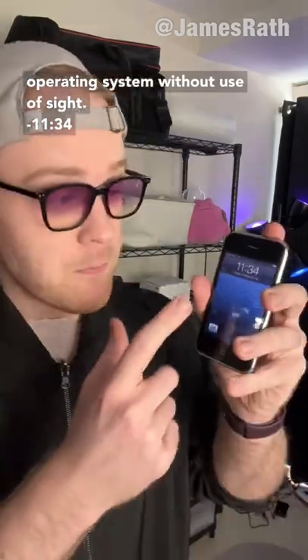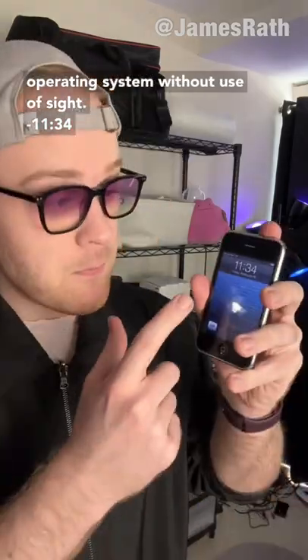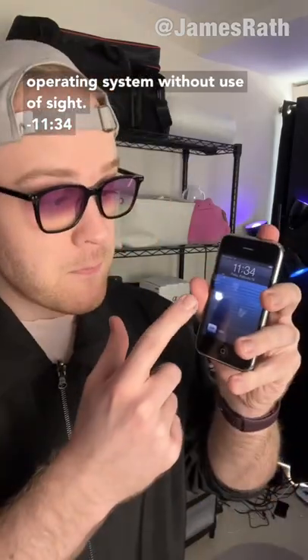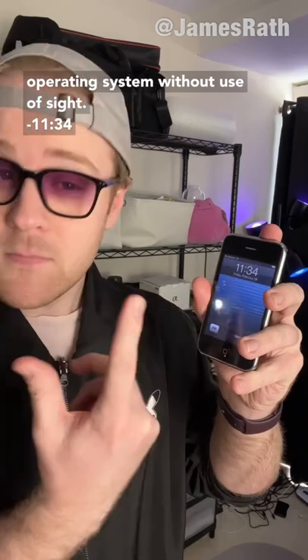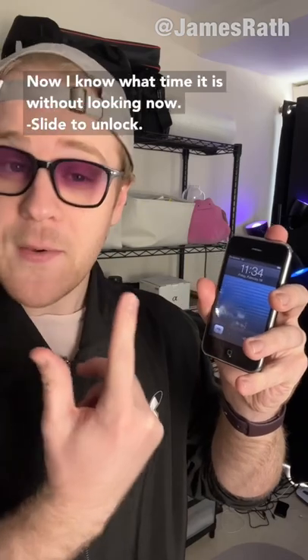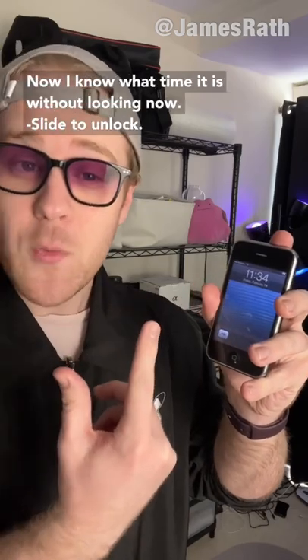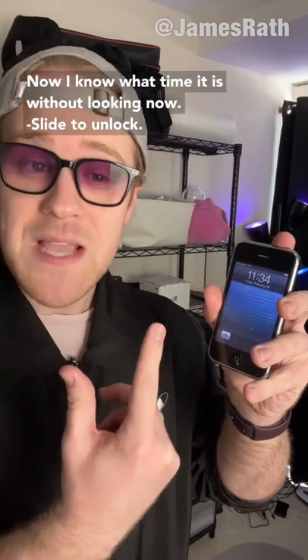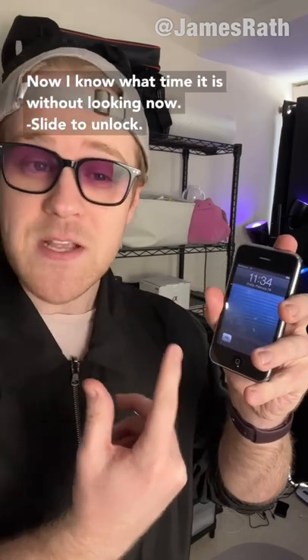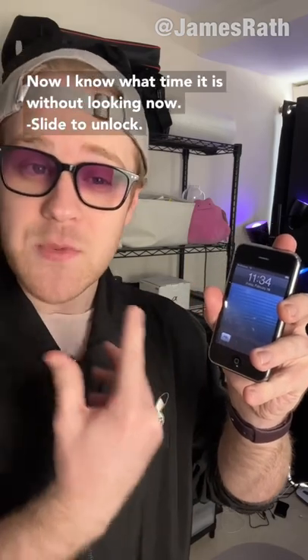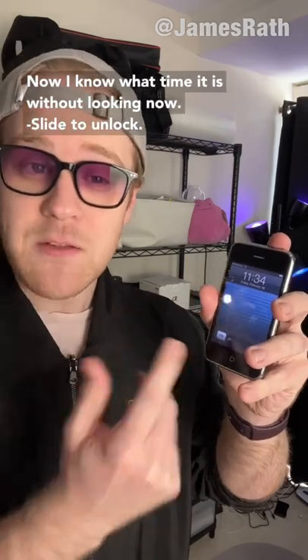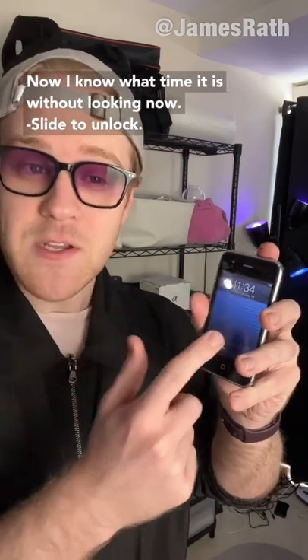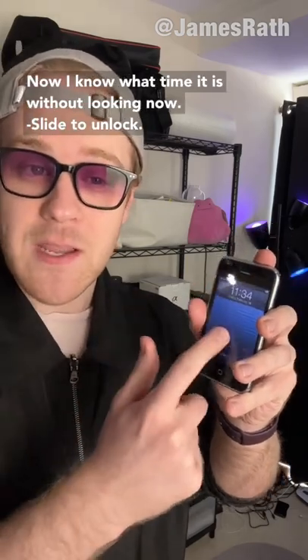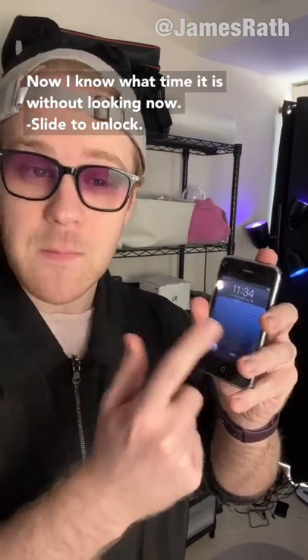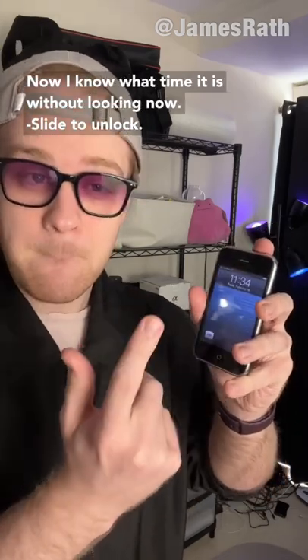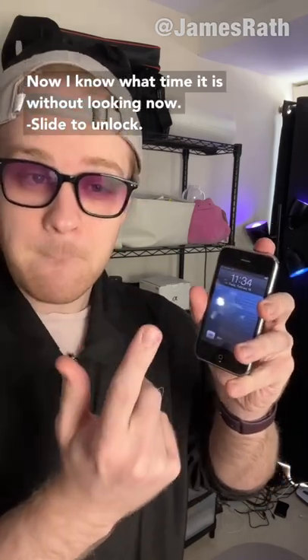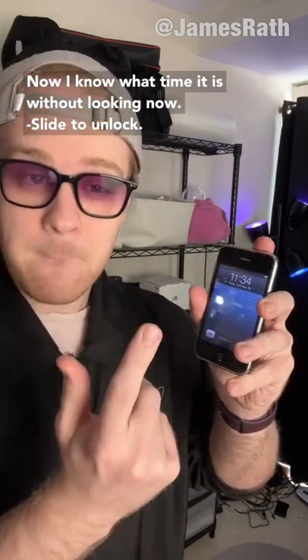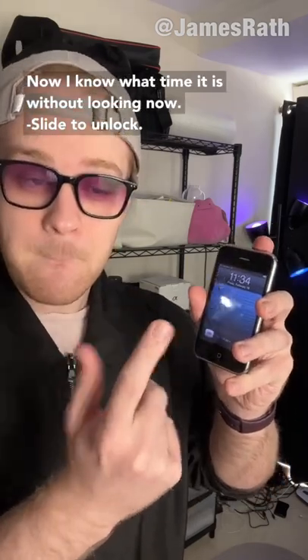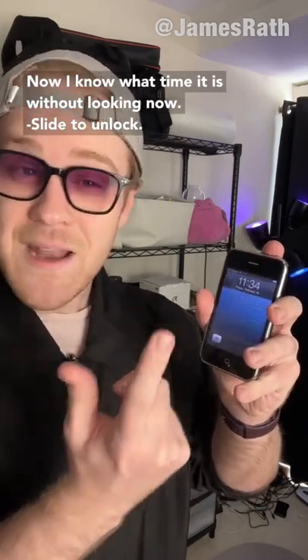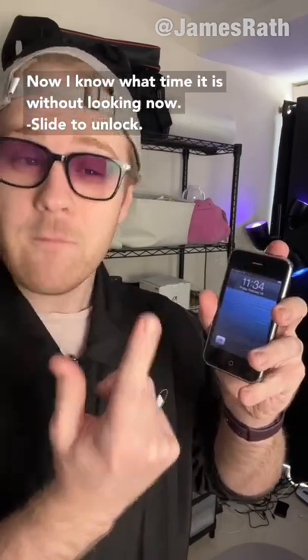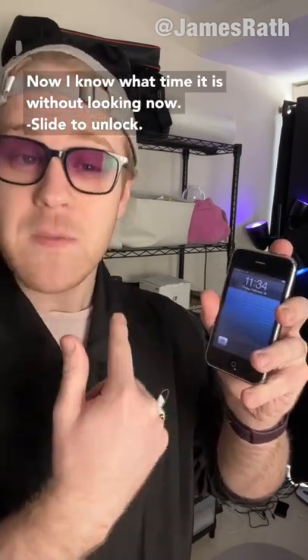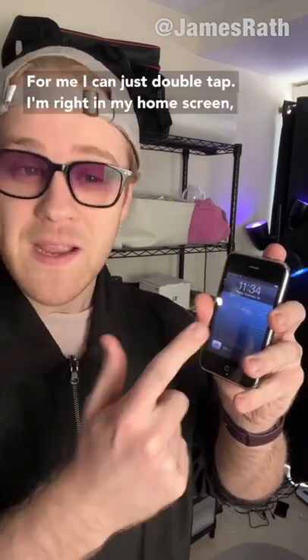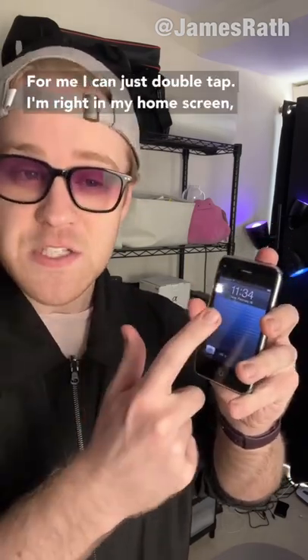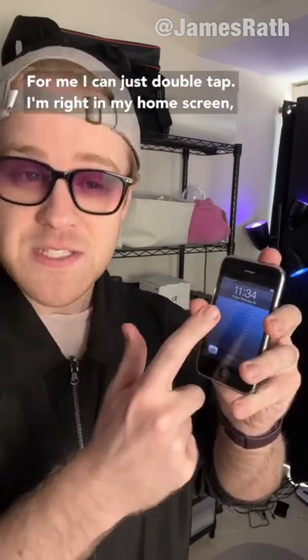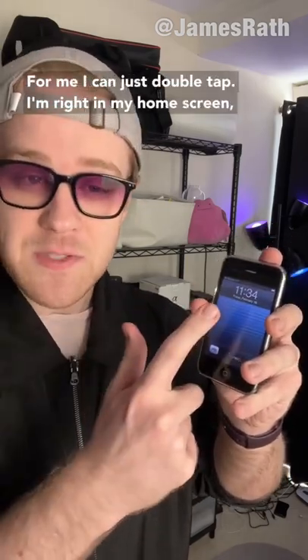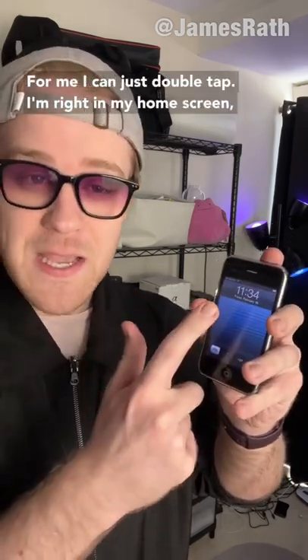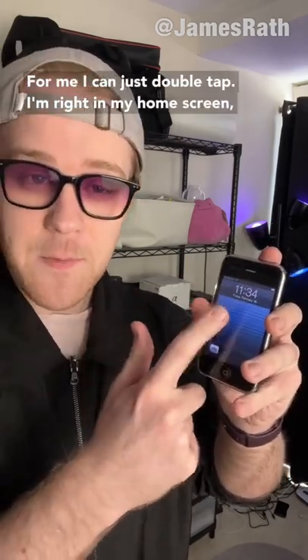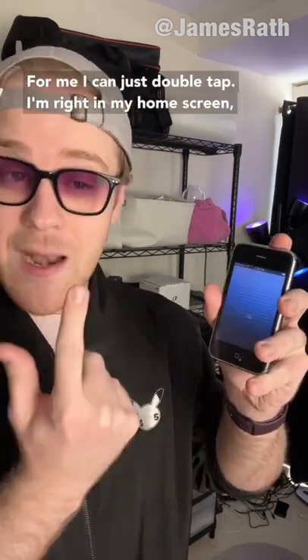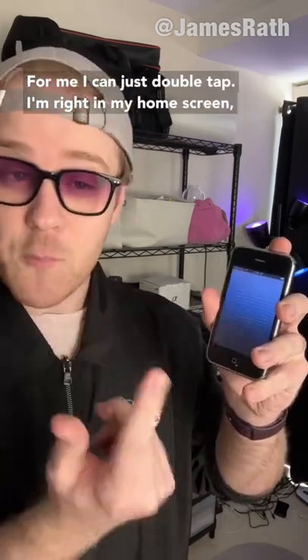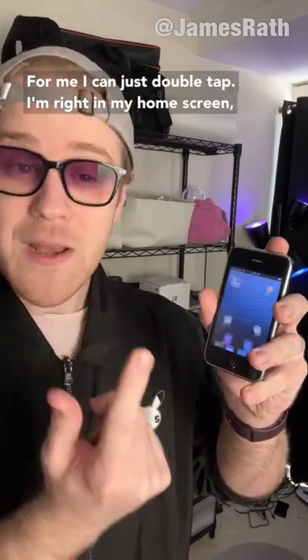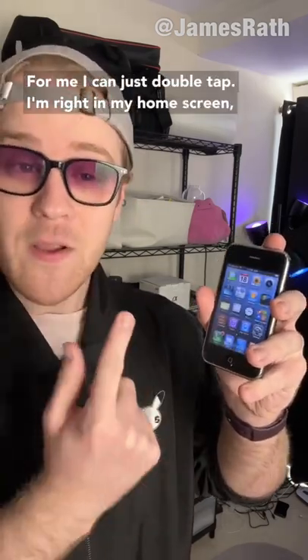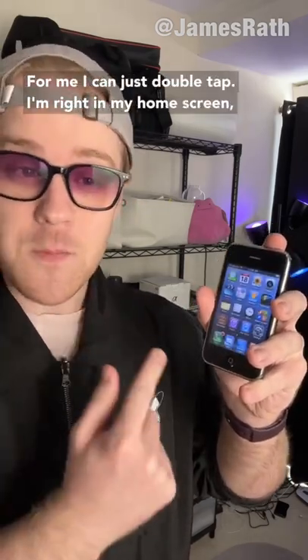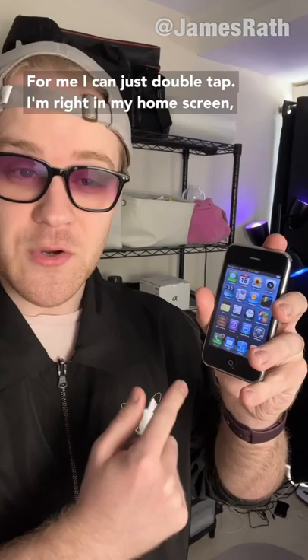11:34. Now I know what time it is without looking. Slide to unlock. Now for me, I can just double tap, and I'm right in my home screen.